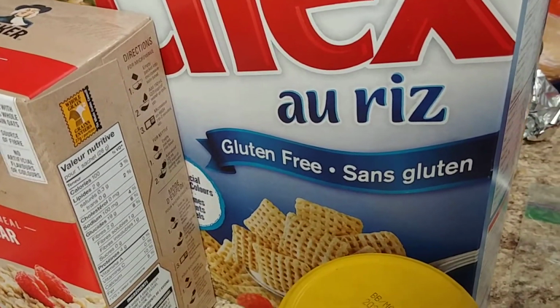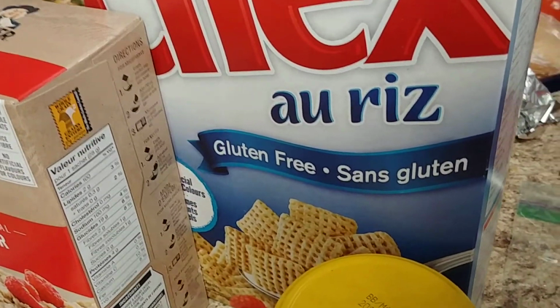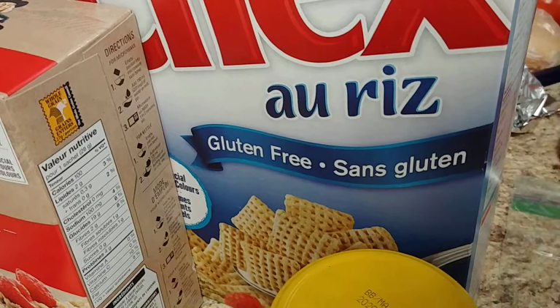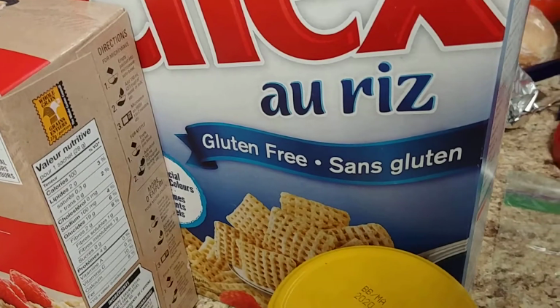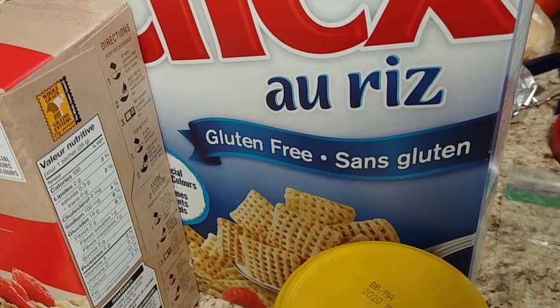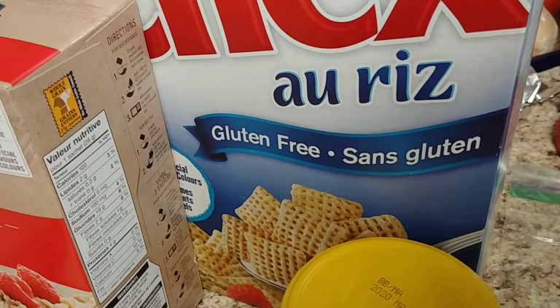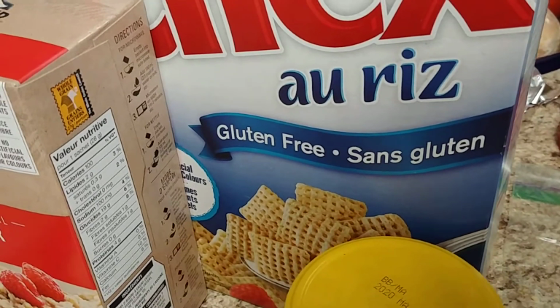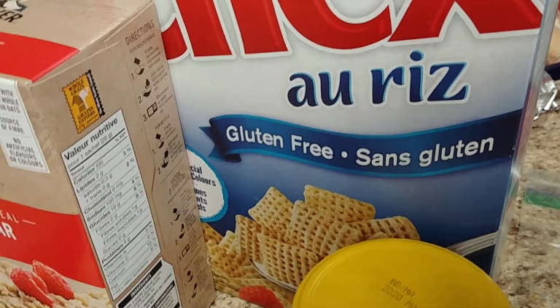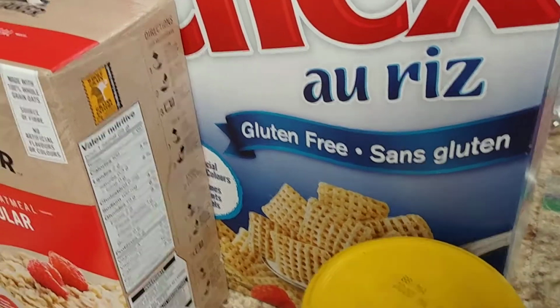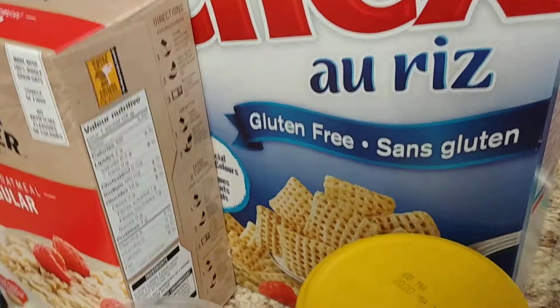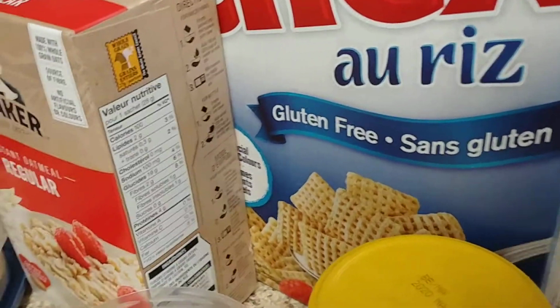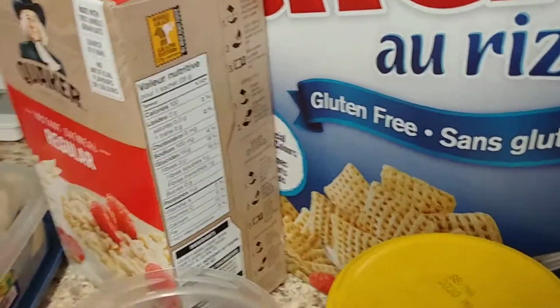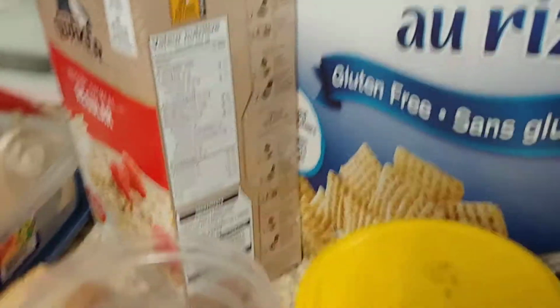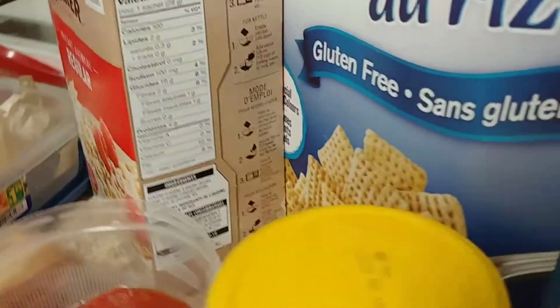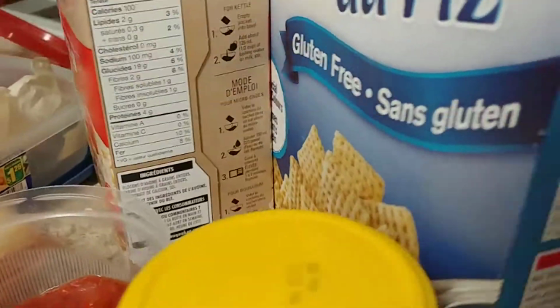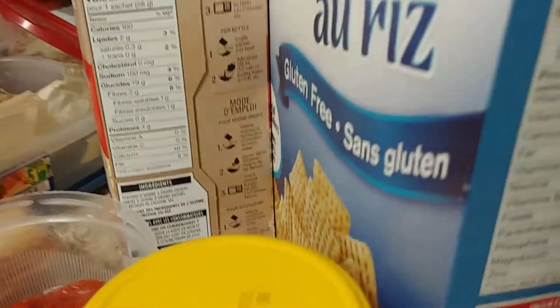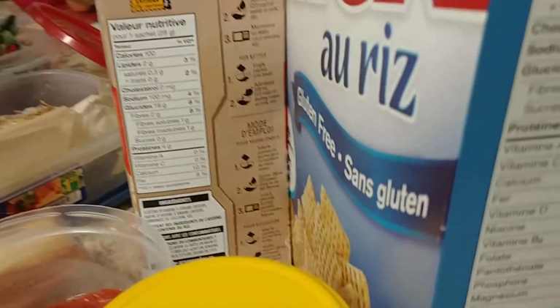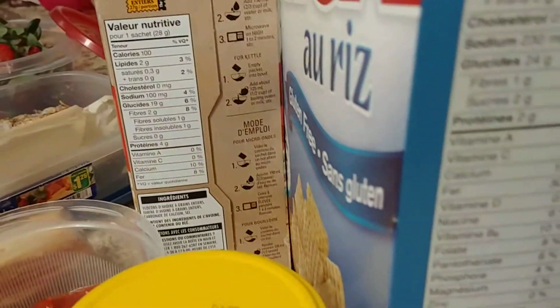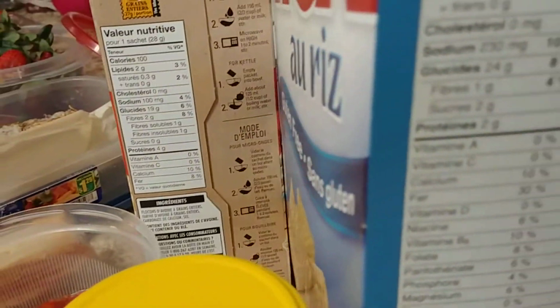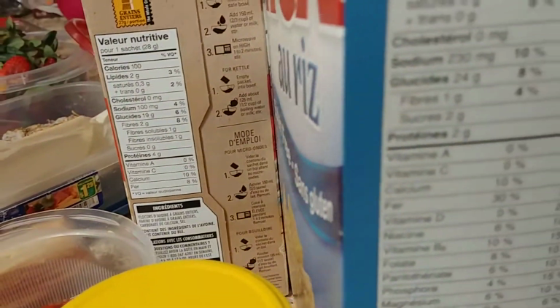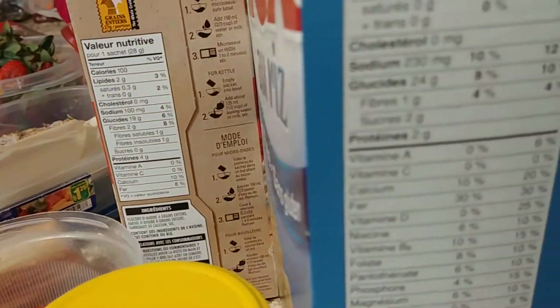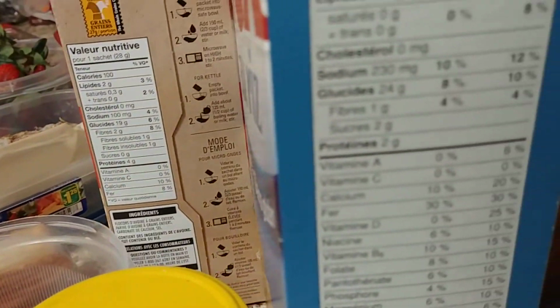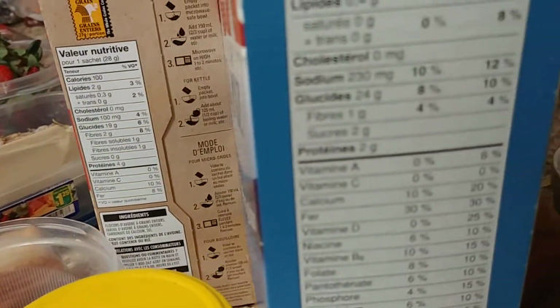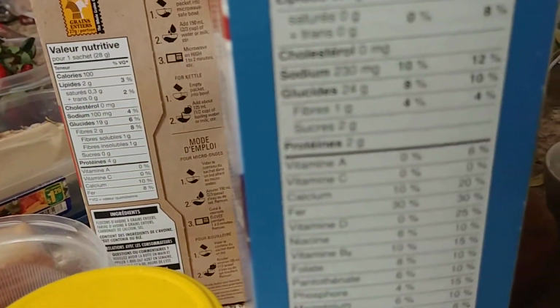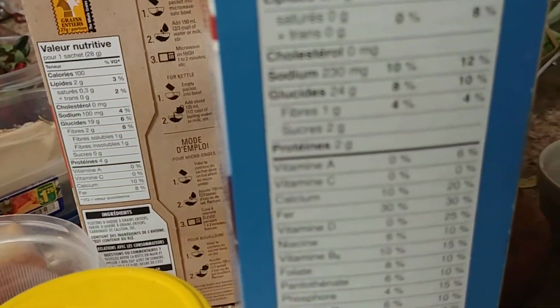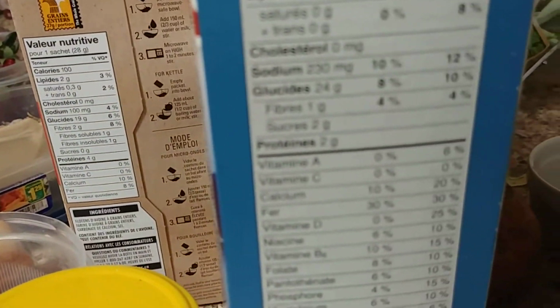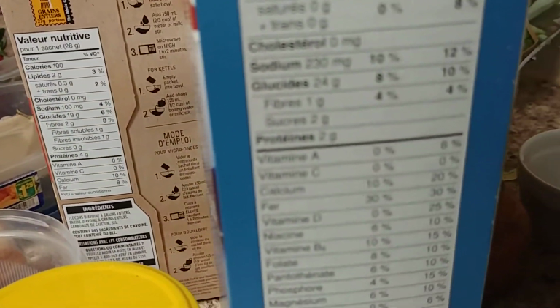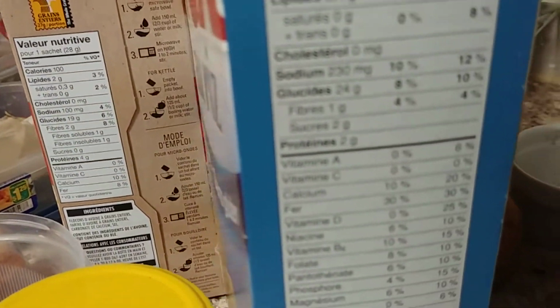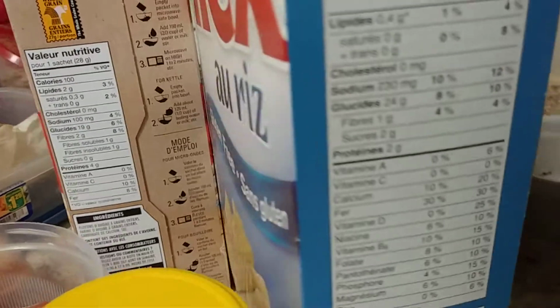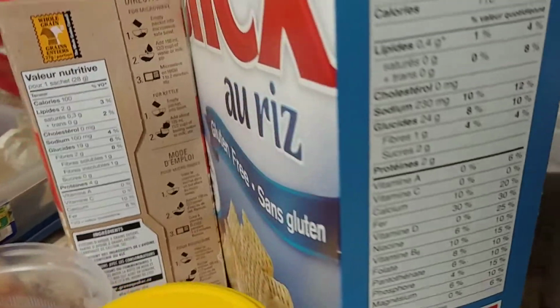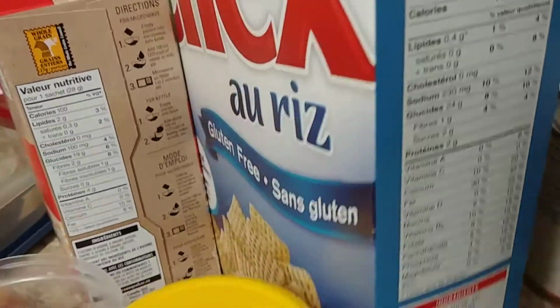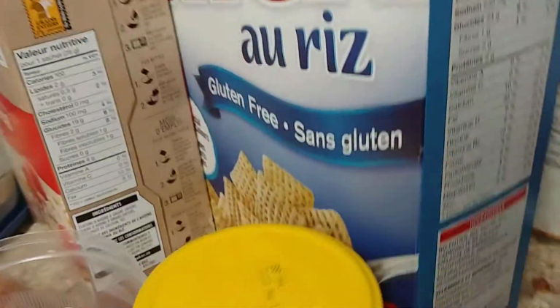For a whole cup, three points, and it's very low in sugar — for a whole cup it's only two grams of sugar.